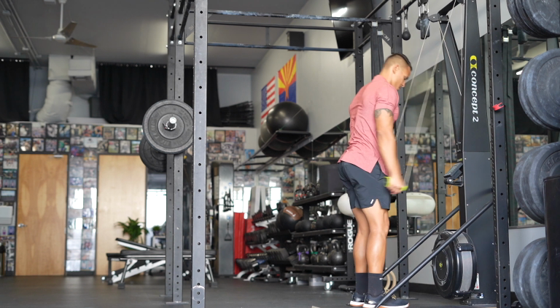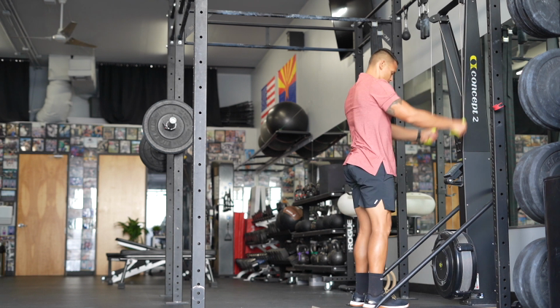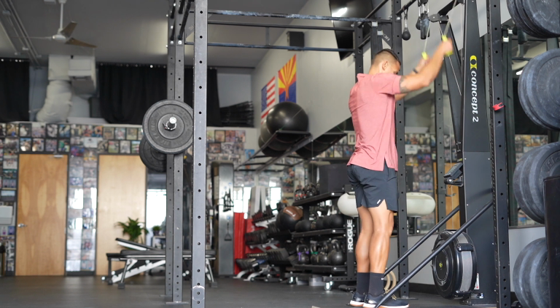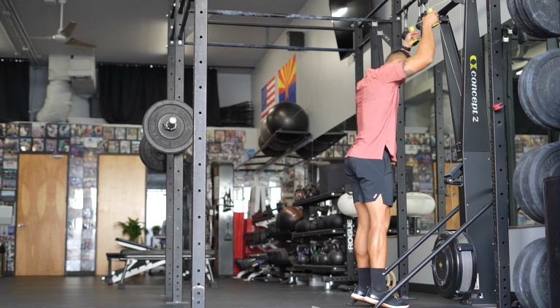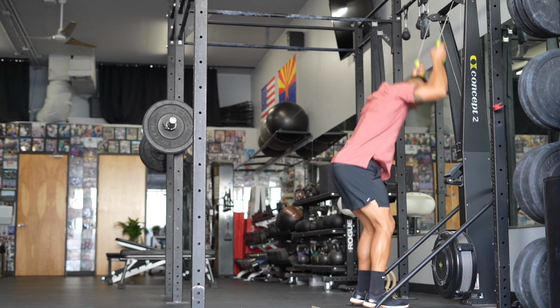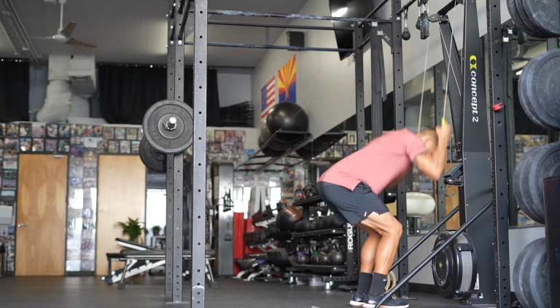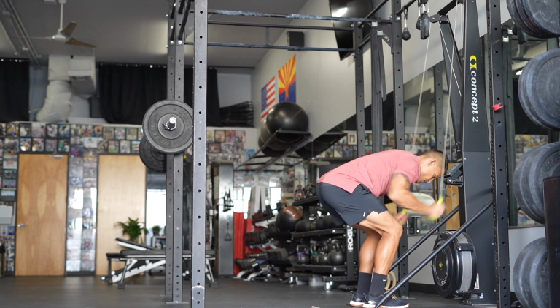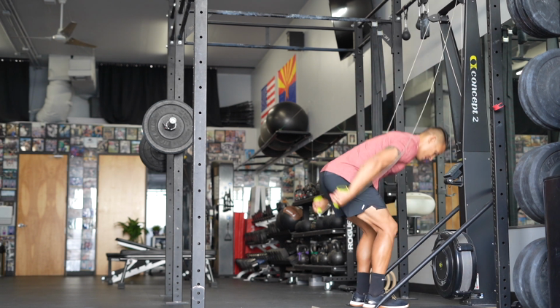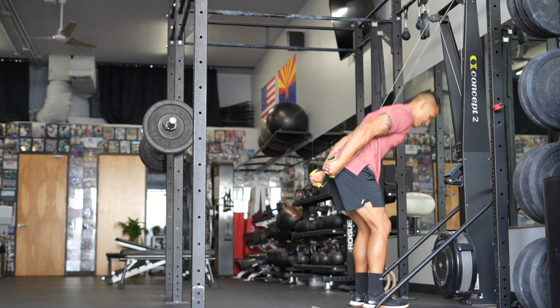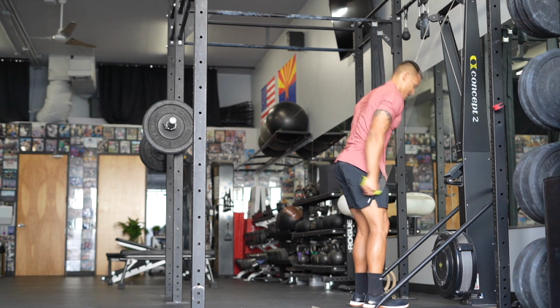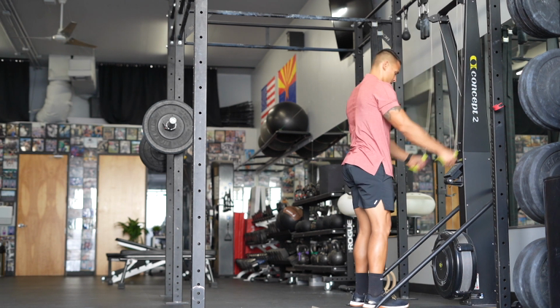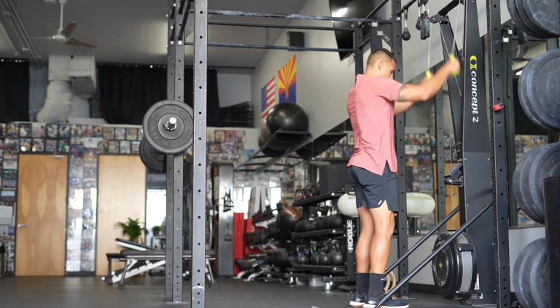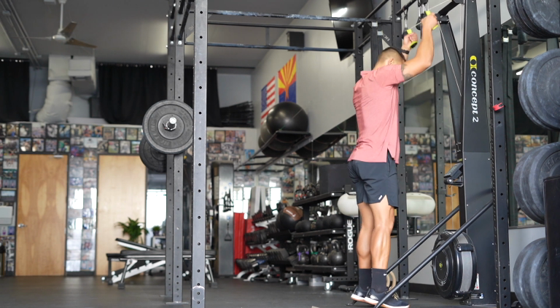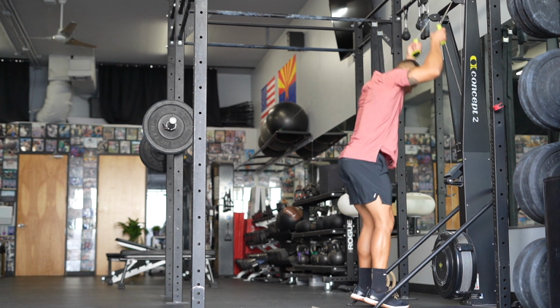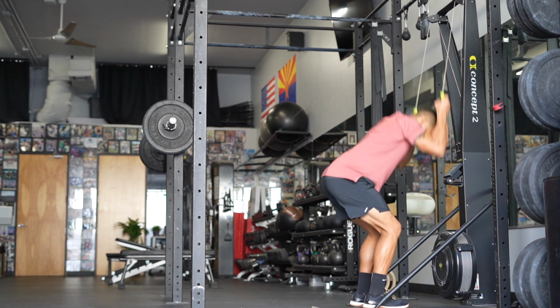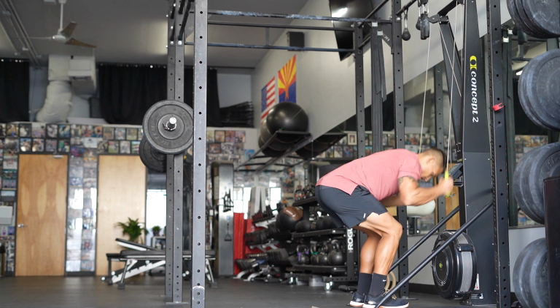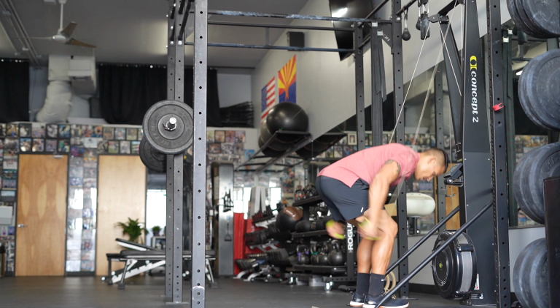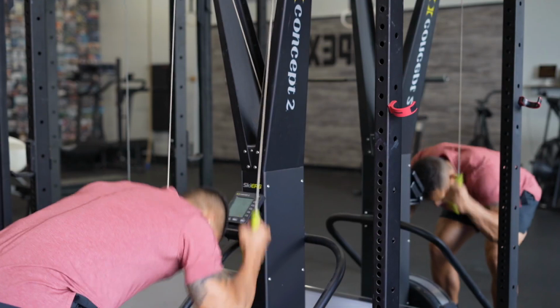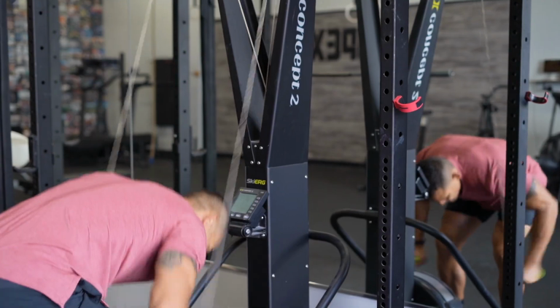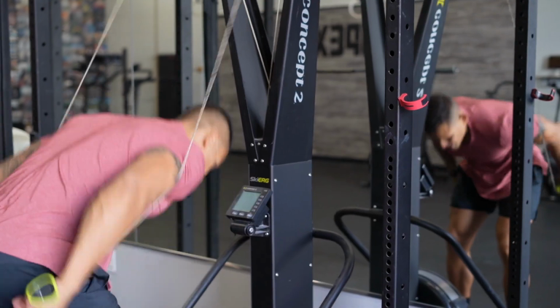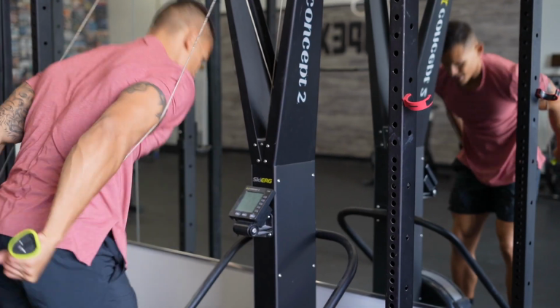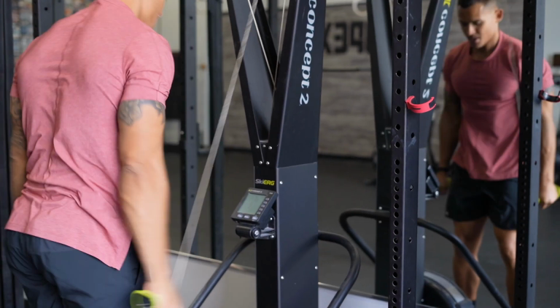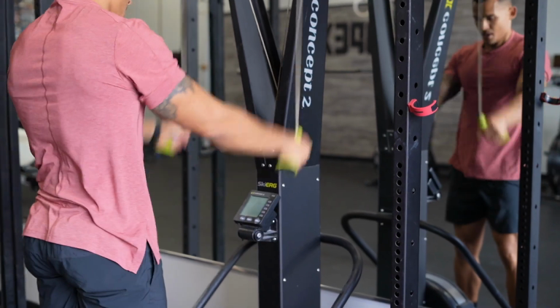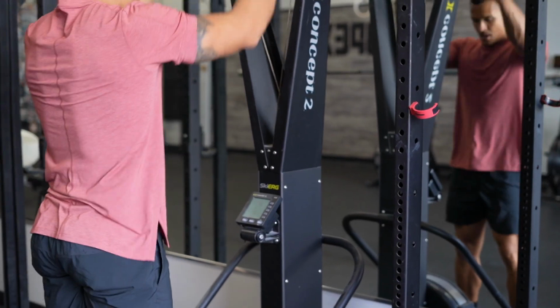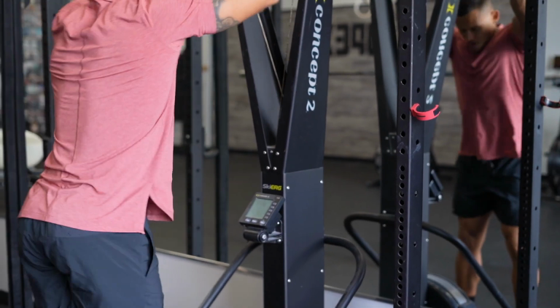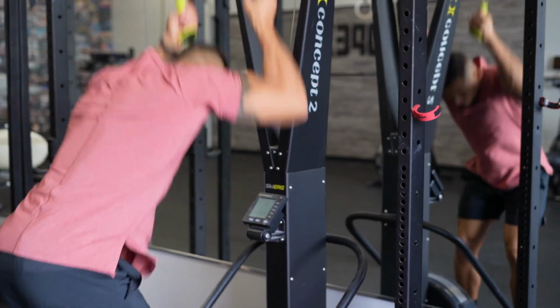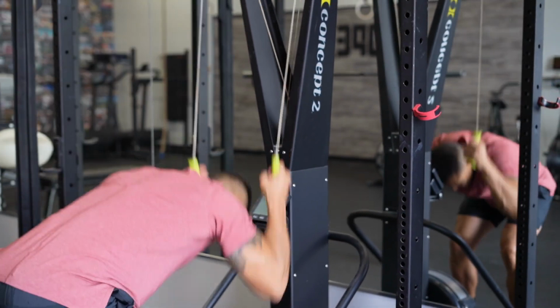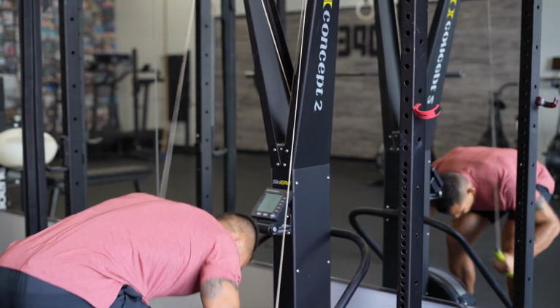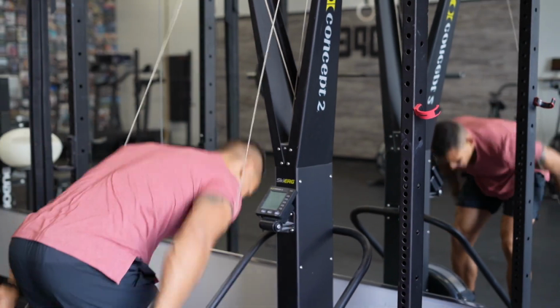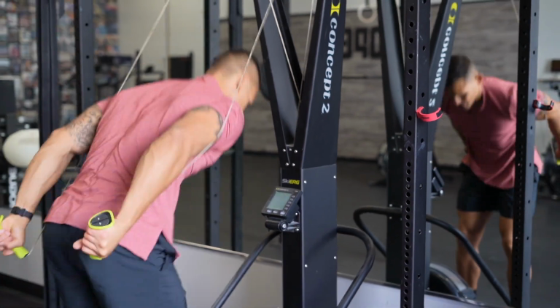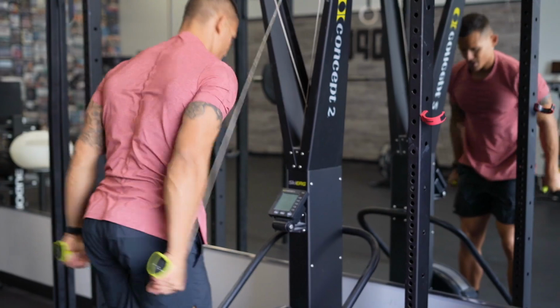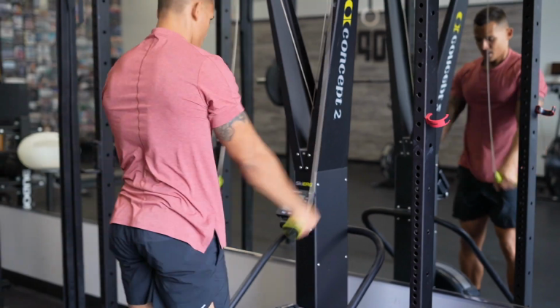Repeat at an appropriate pace, which is going to be something you can maintain throughout your workout.